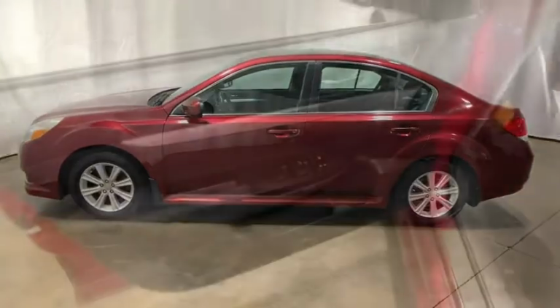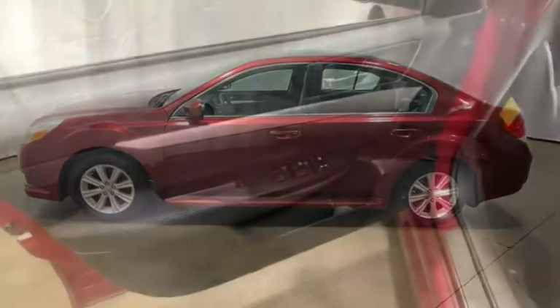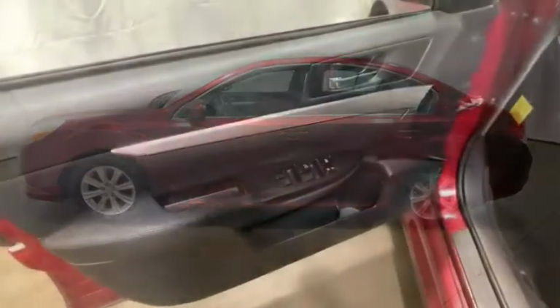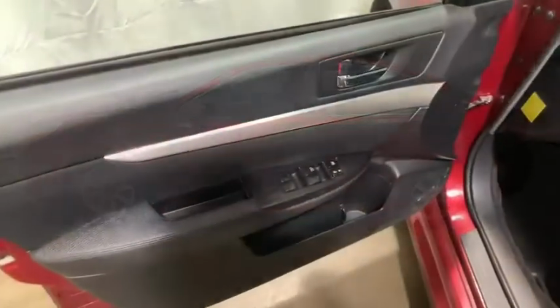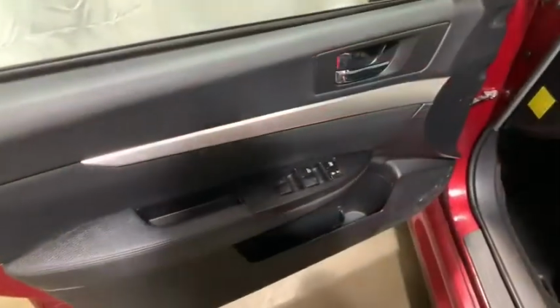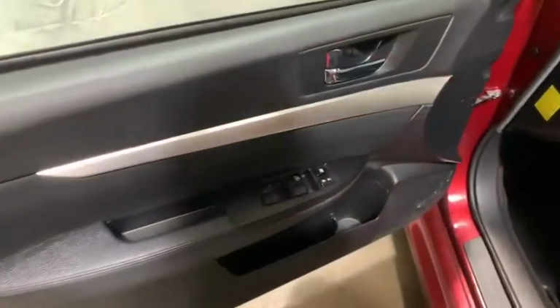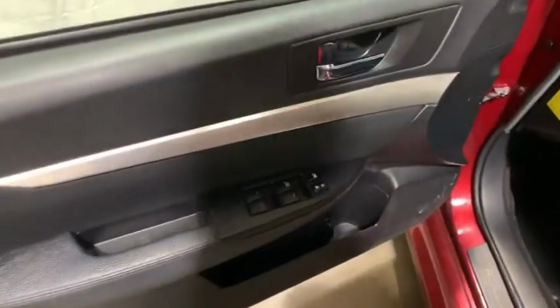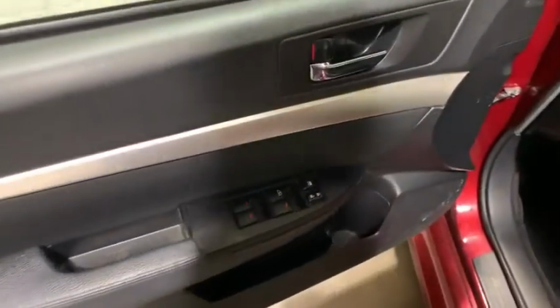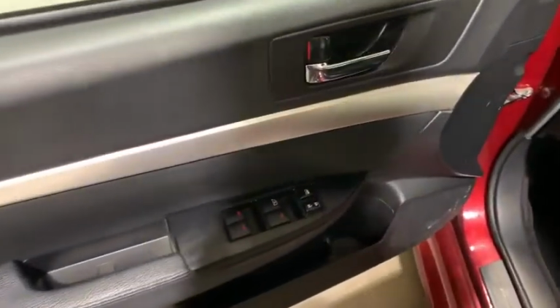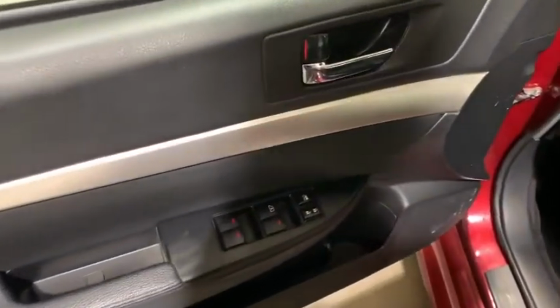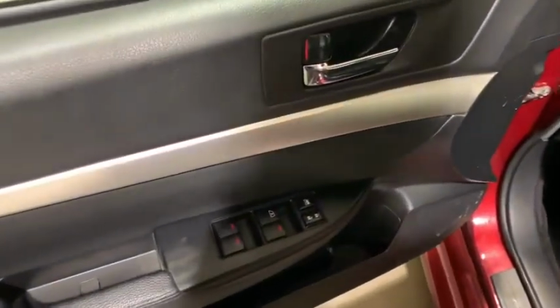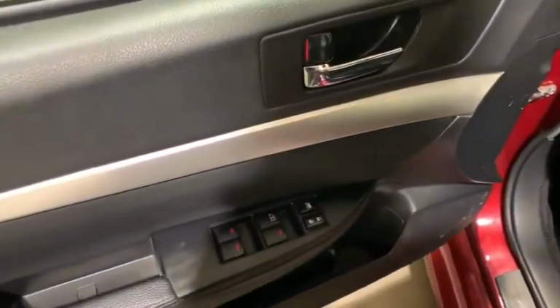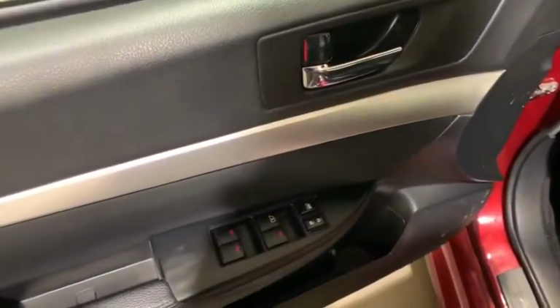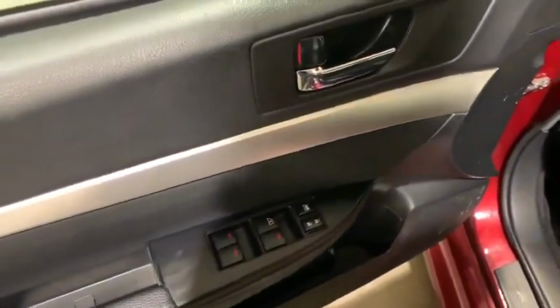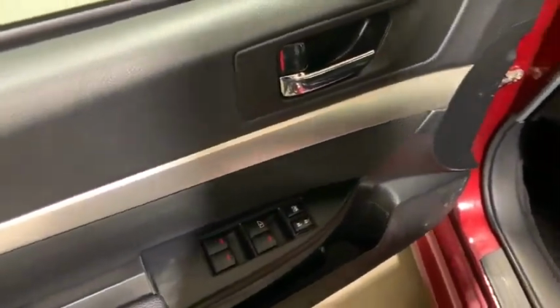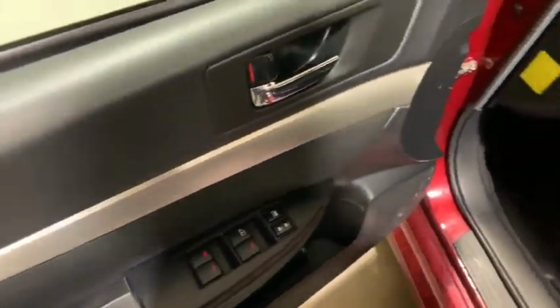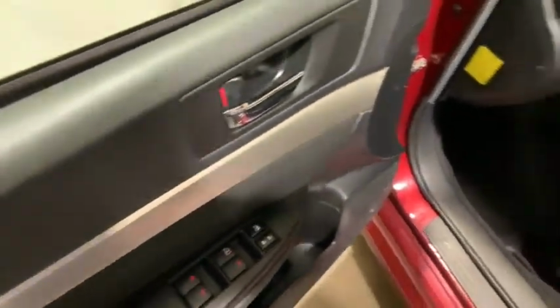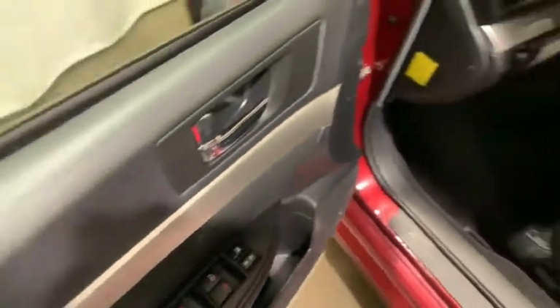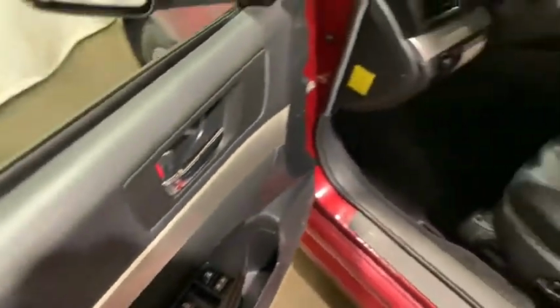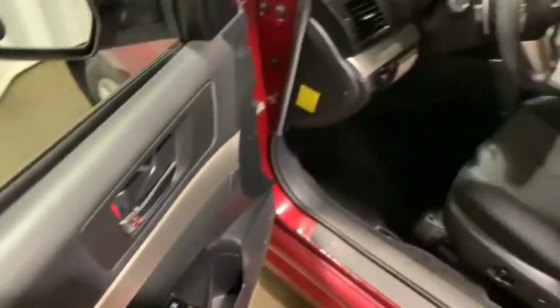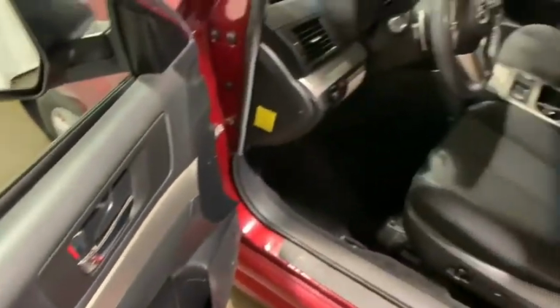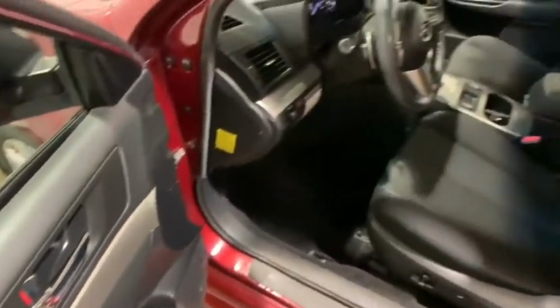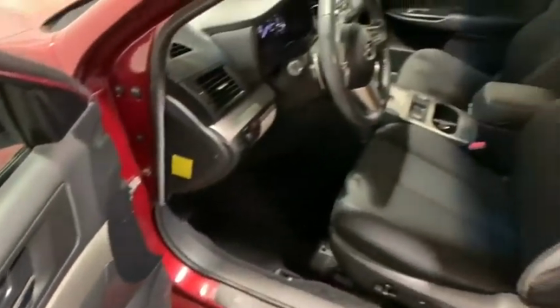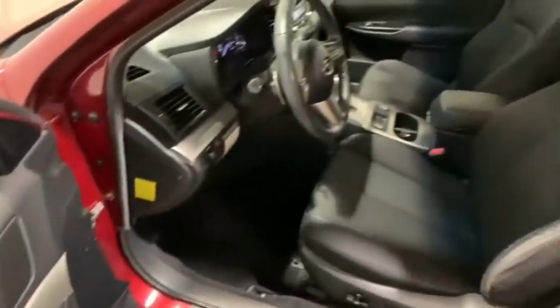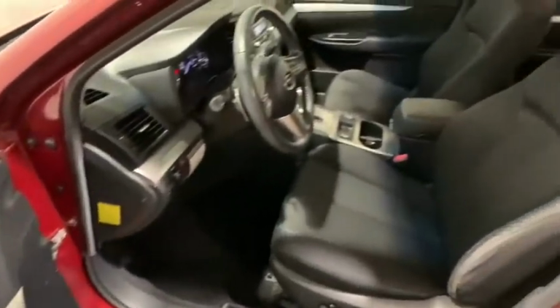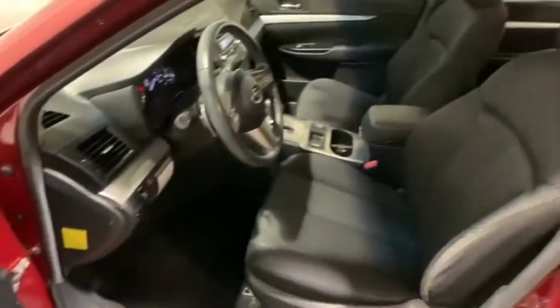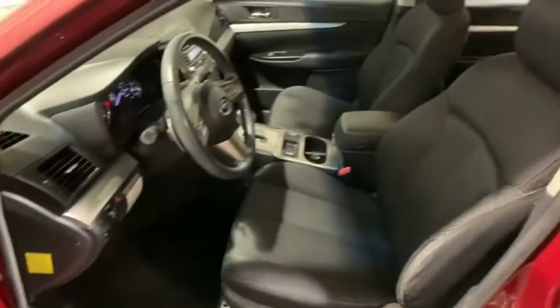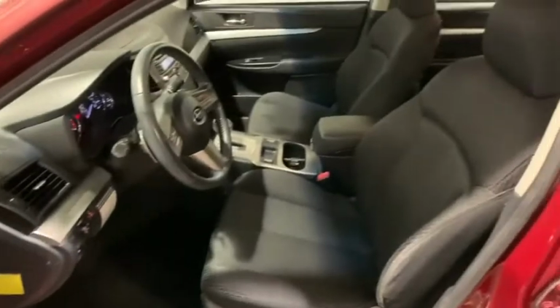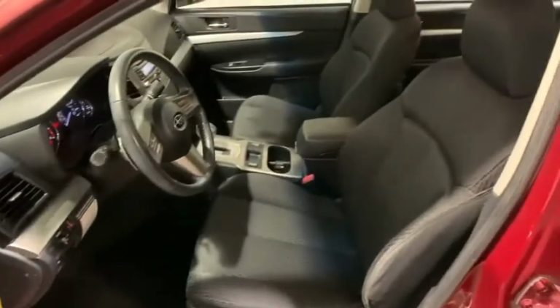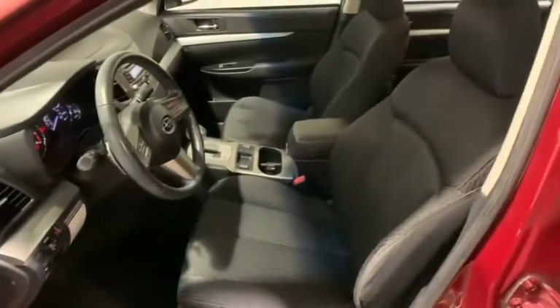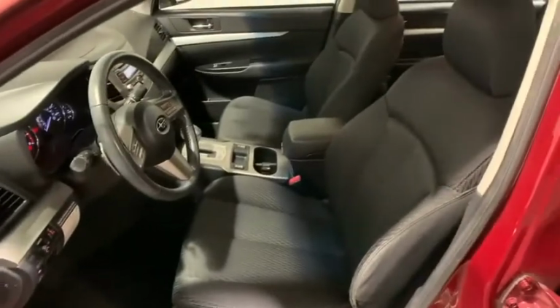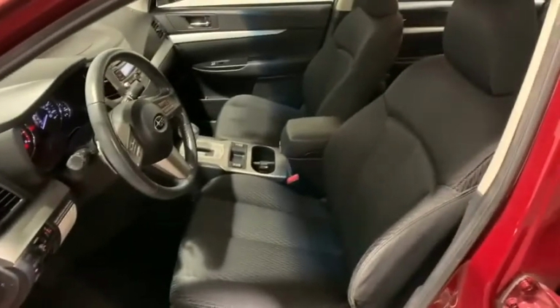Center armrest, security system, fog lamps, power windows, rear window defroster, and trip computer.